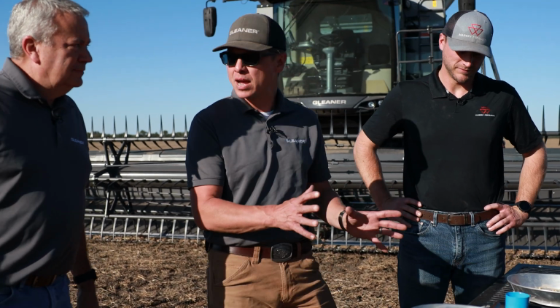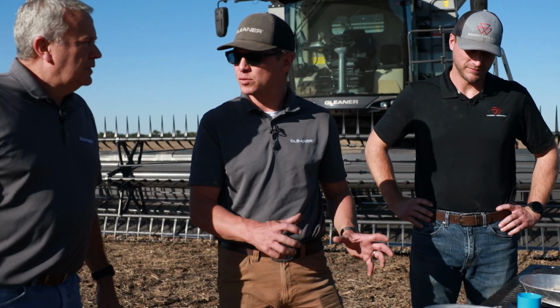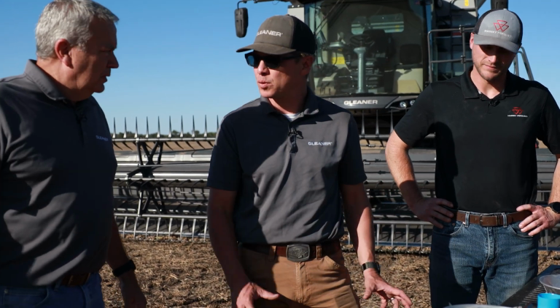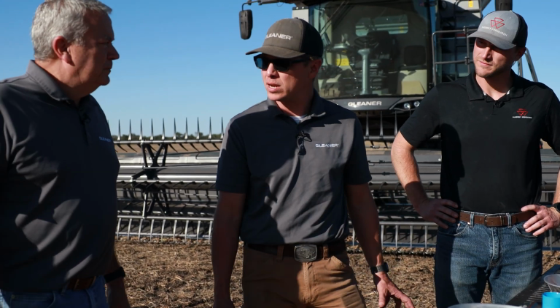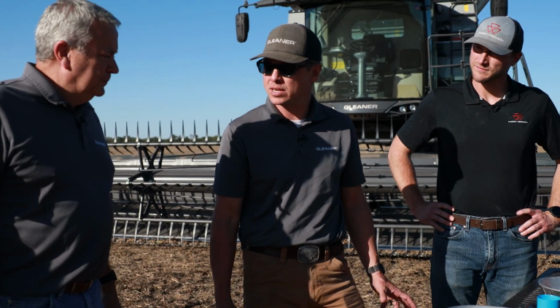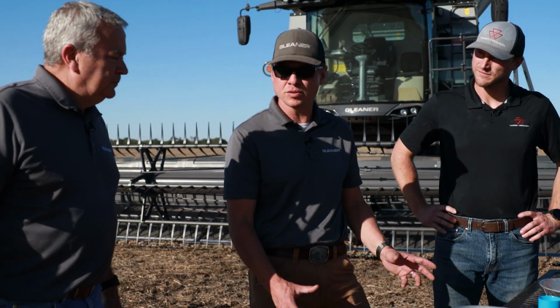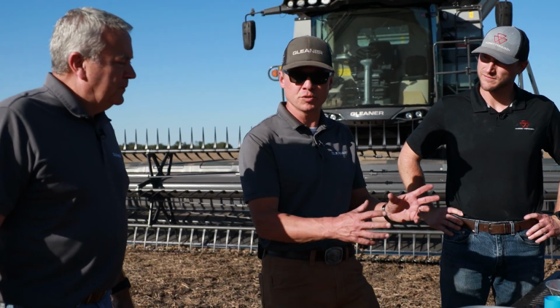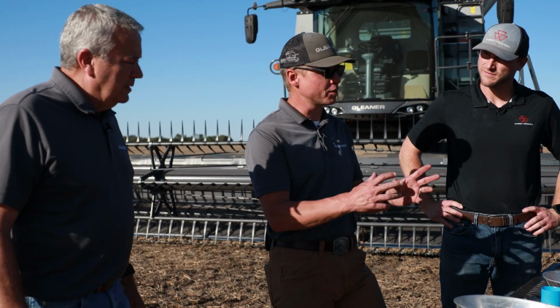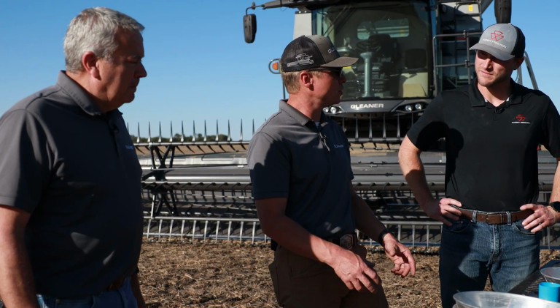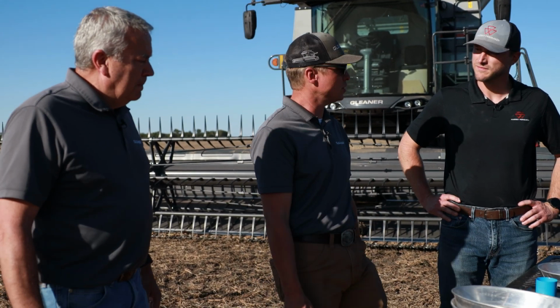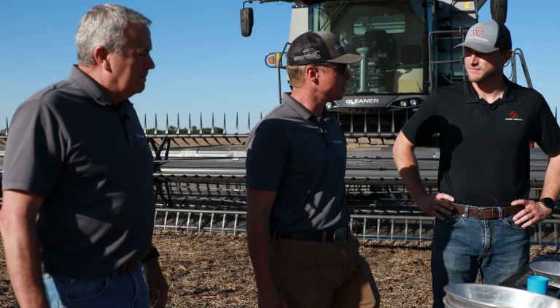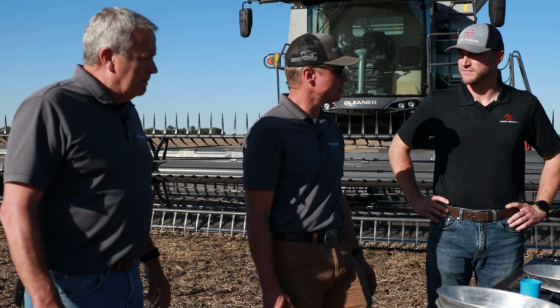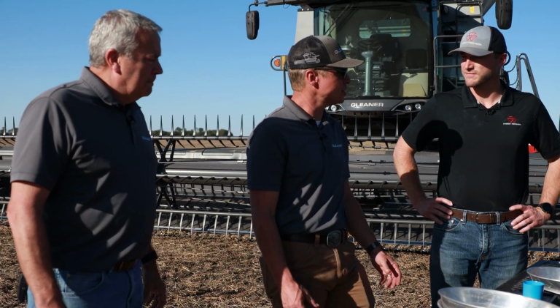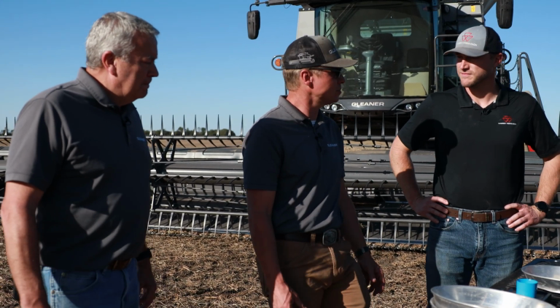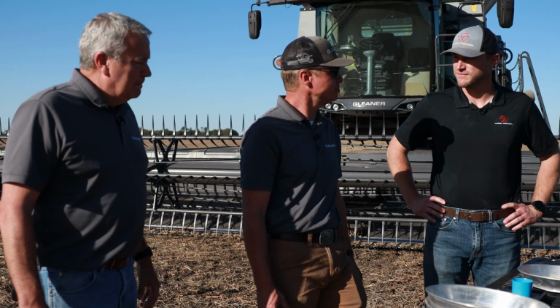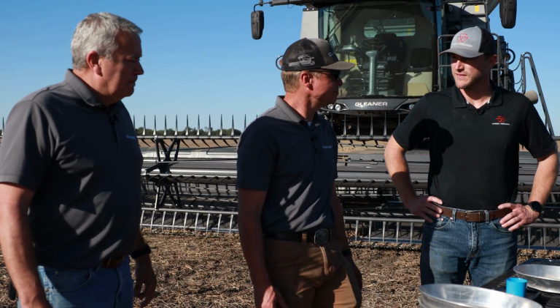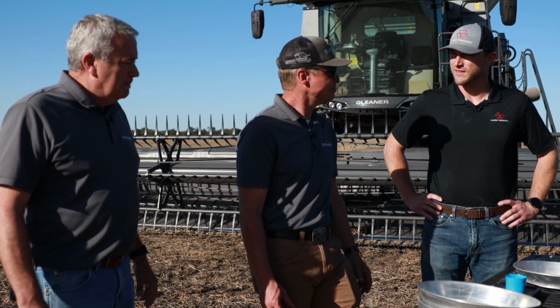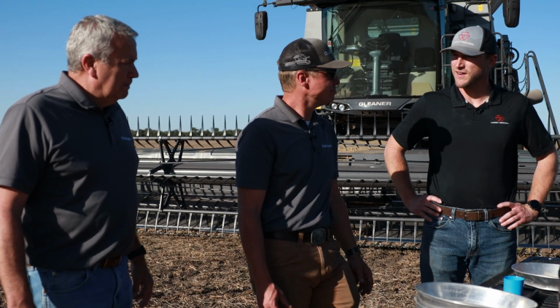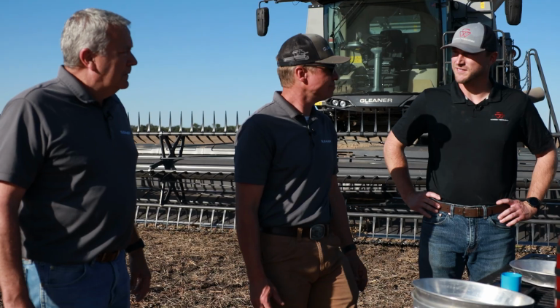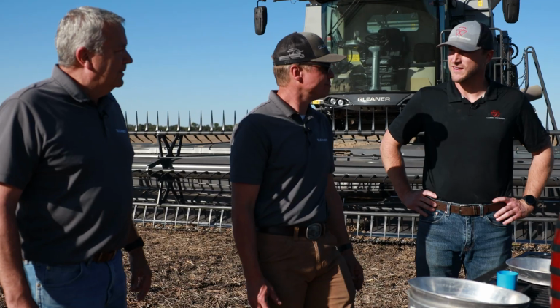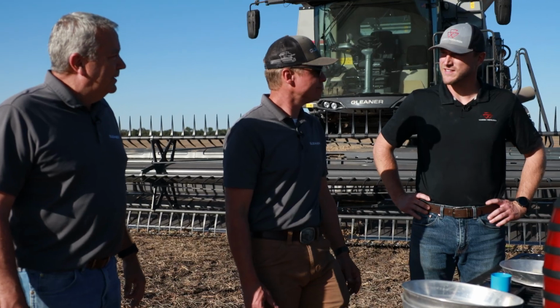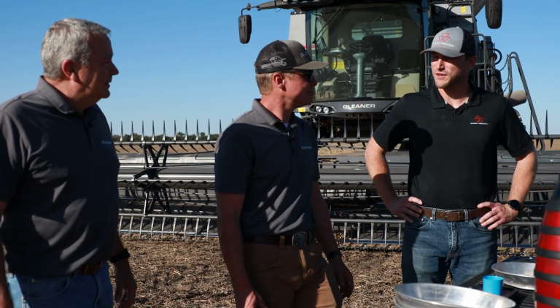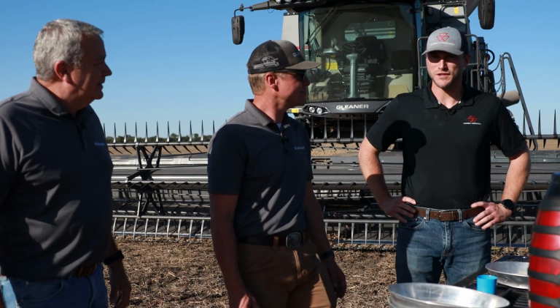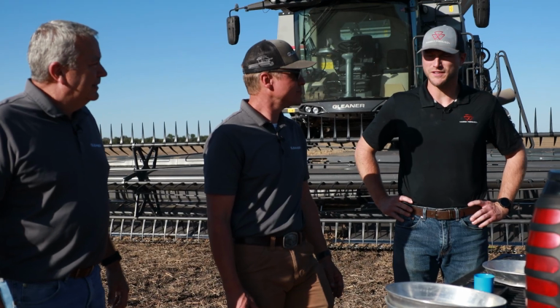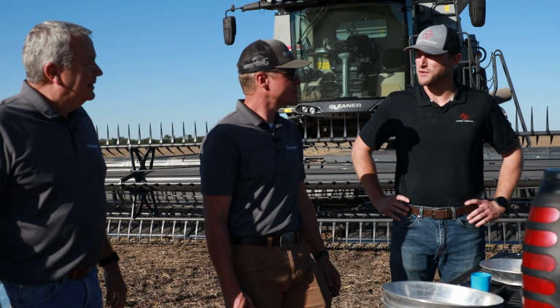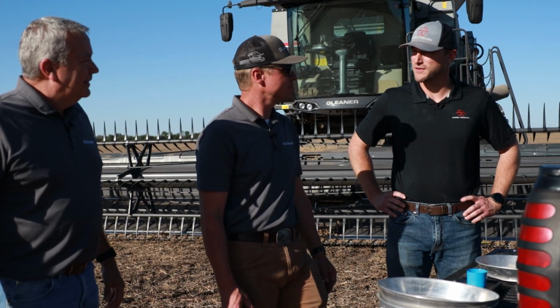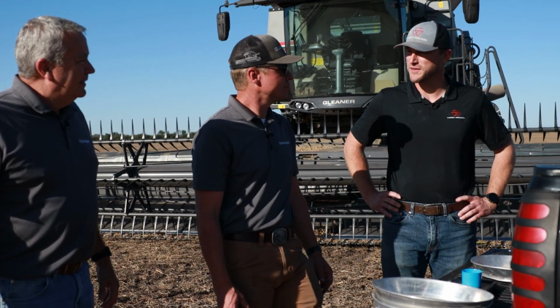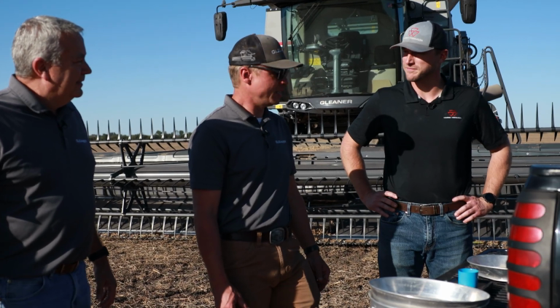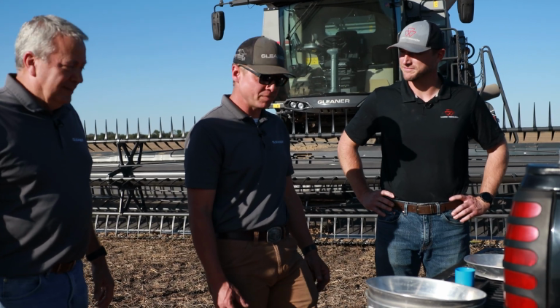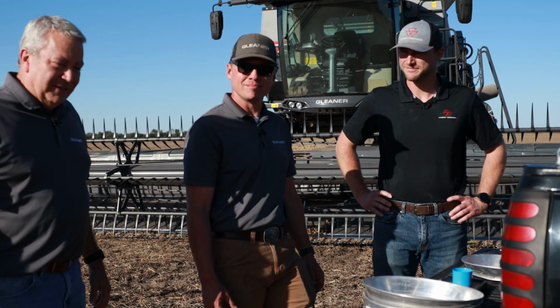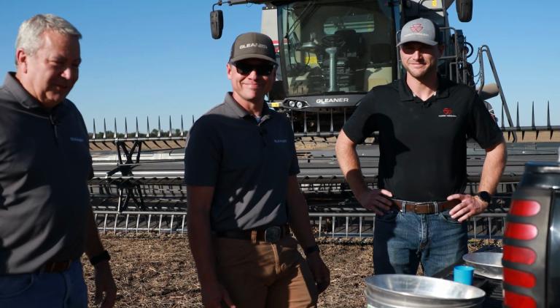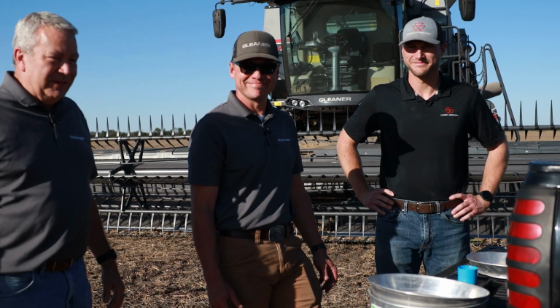So again, this is the benefit and the beauty of the natural flow processor and the direct flow unloading auger system. Looks good — let's go to the next field!